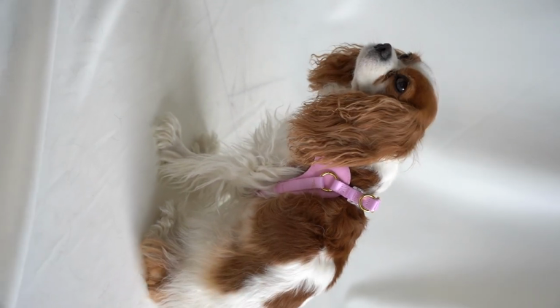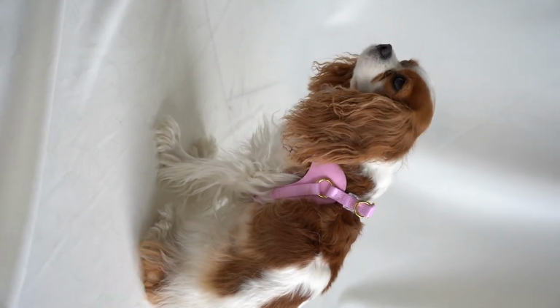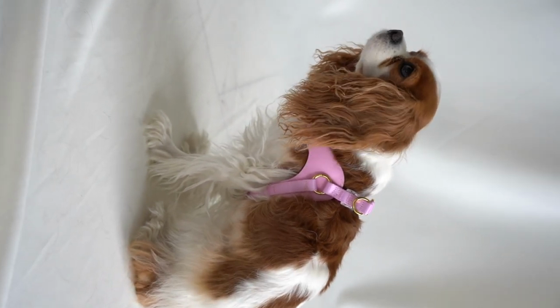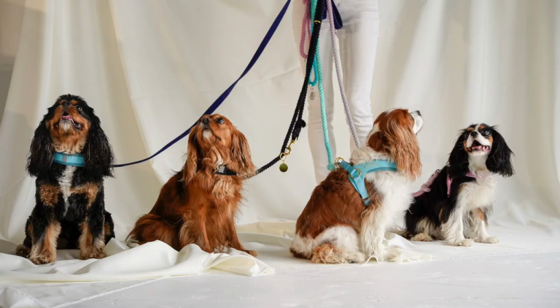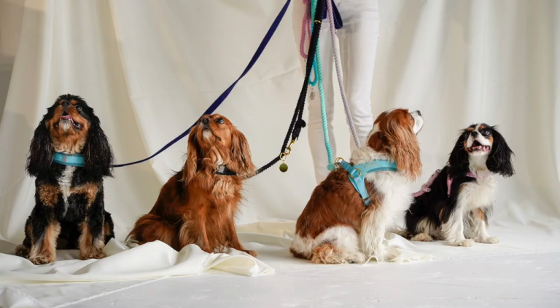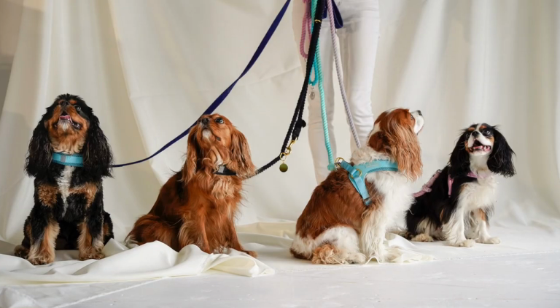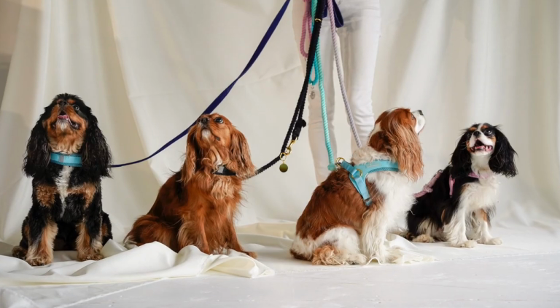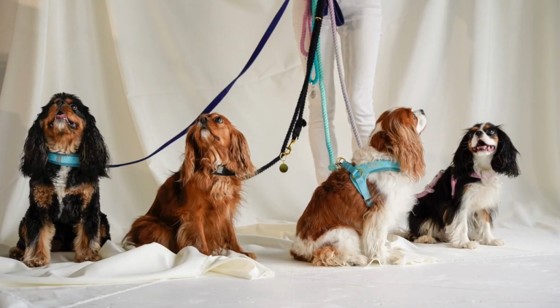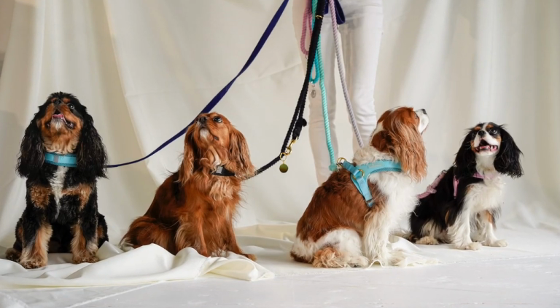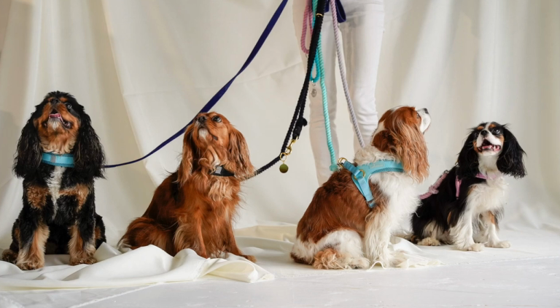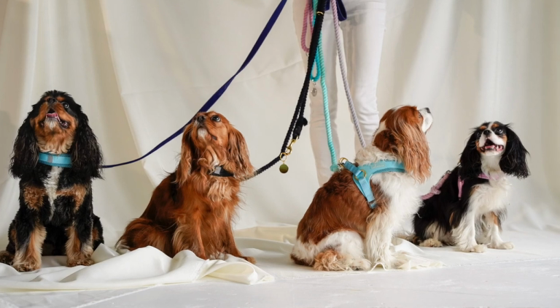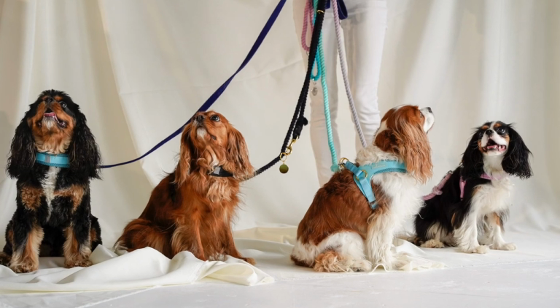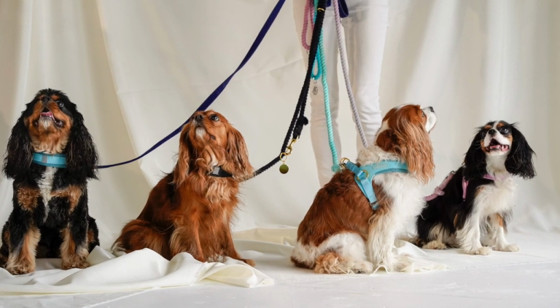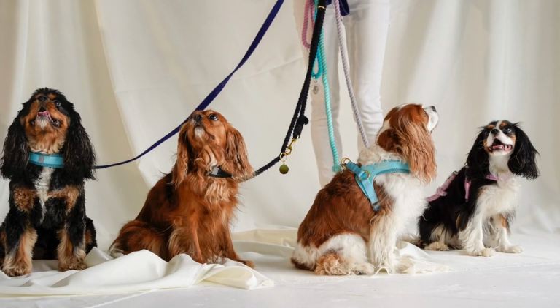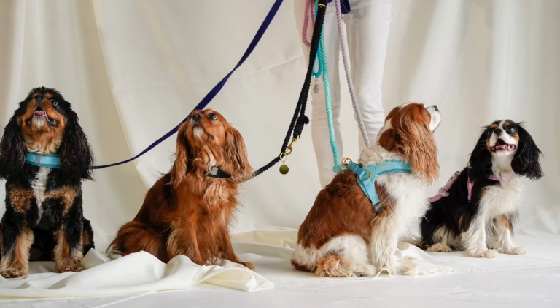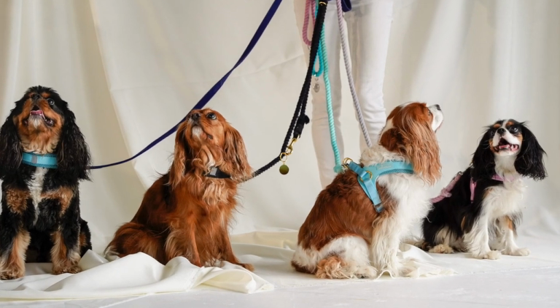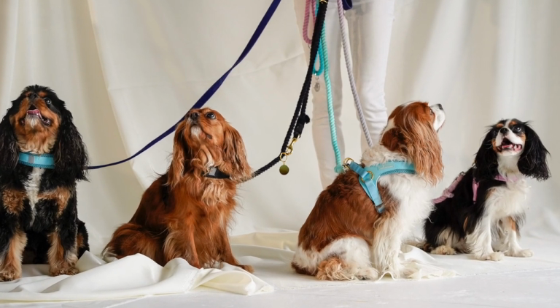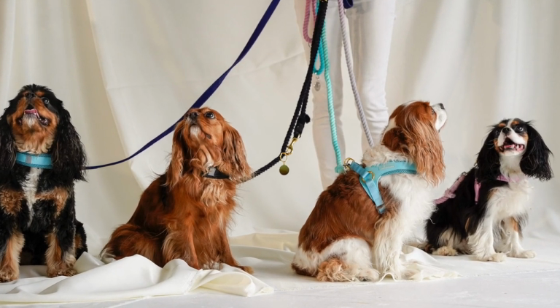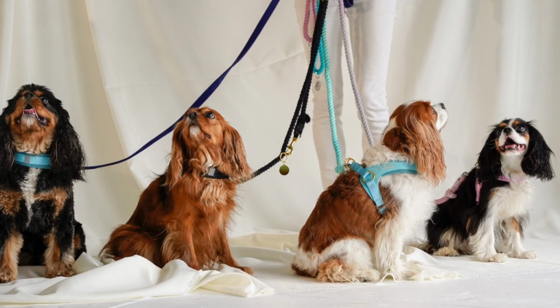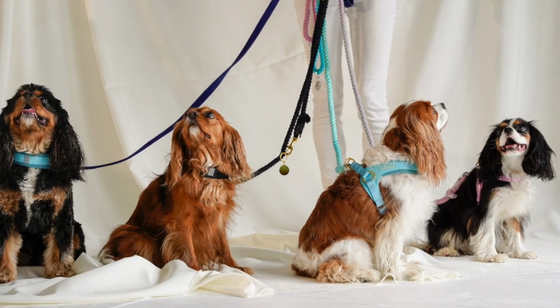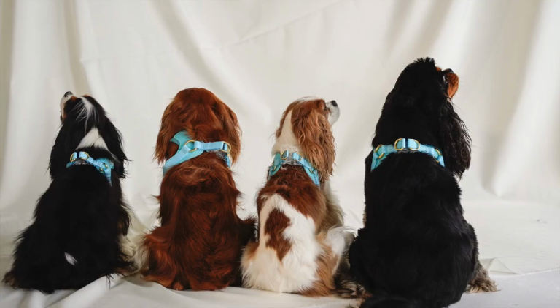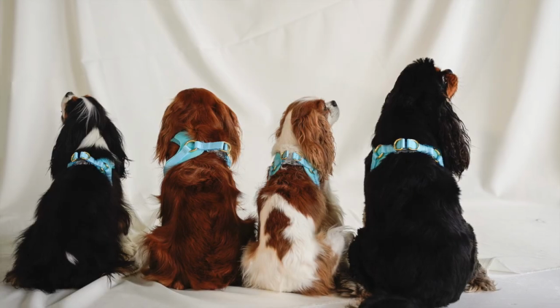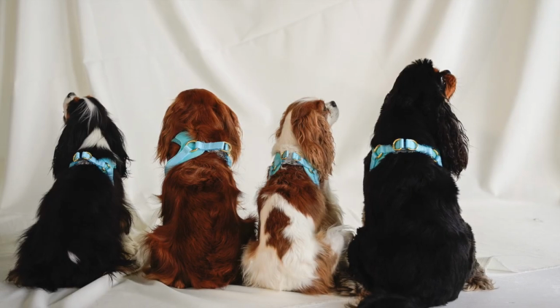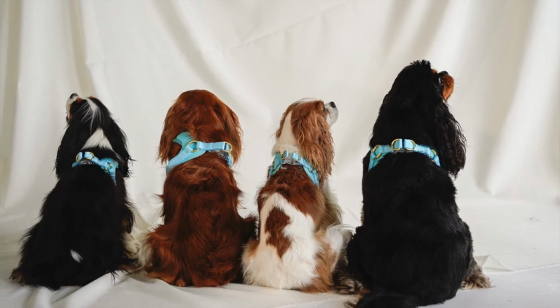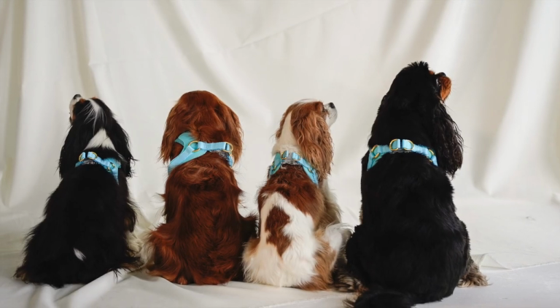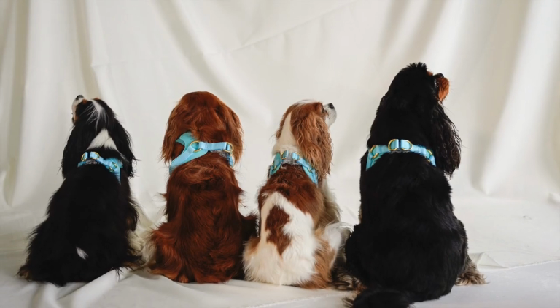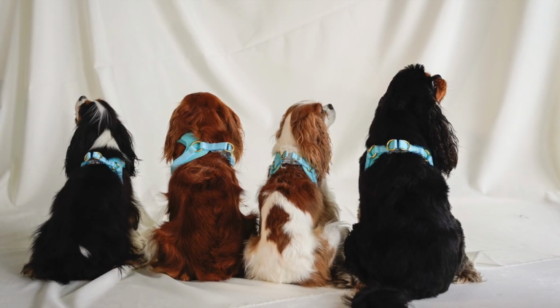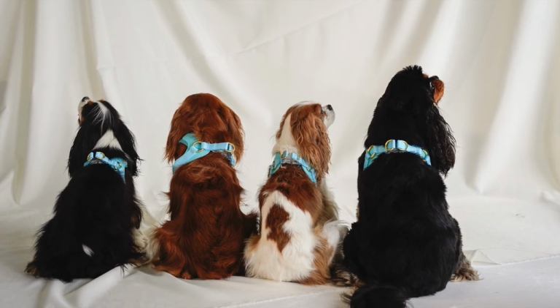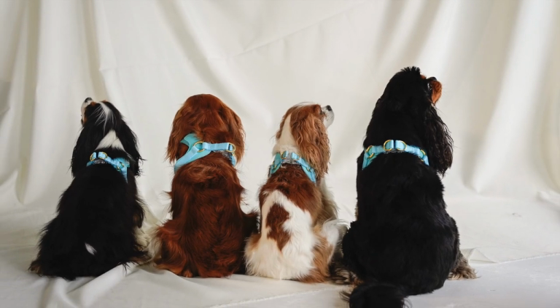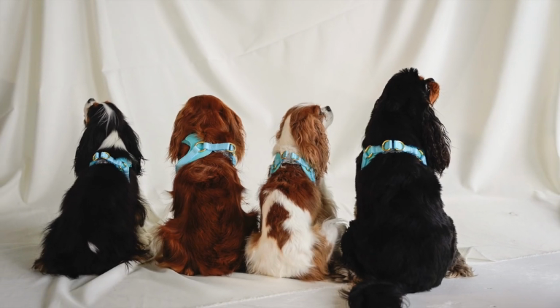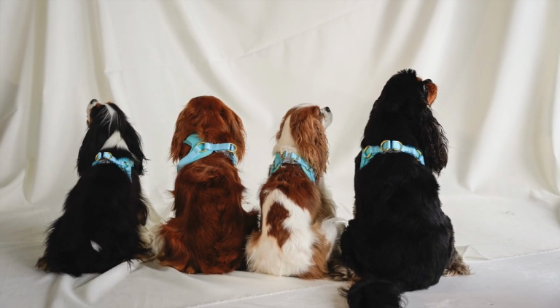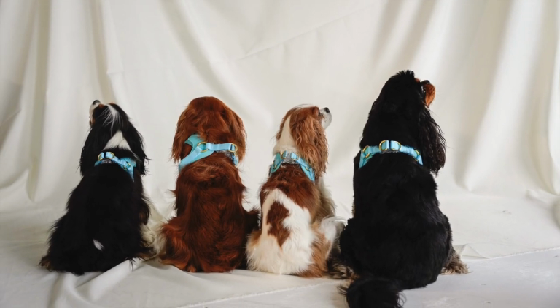We had so much fun on this photo shoot and I hope you check it out. Love you guys, we'll see you soon. Bye!